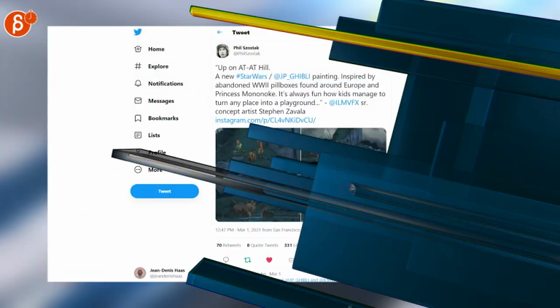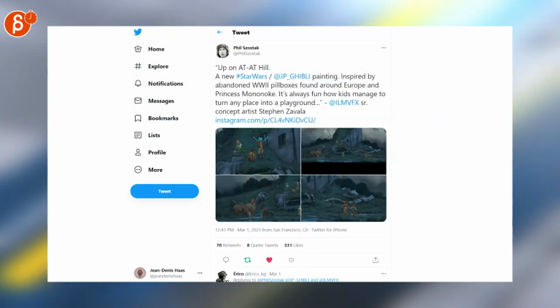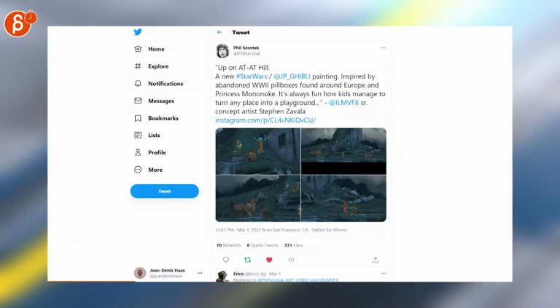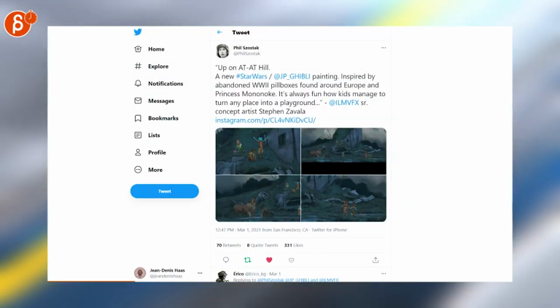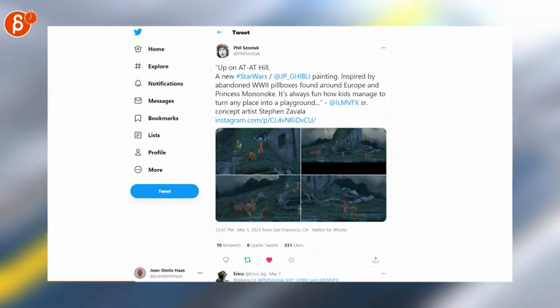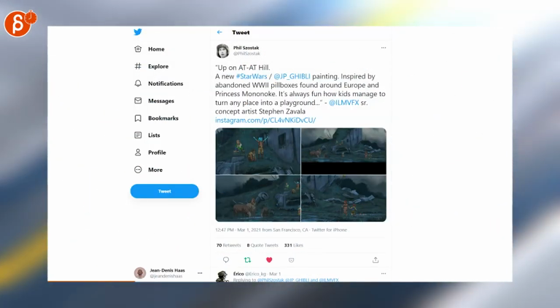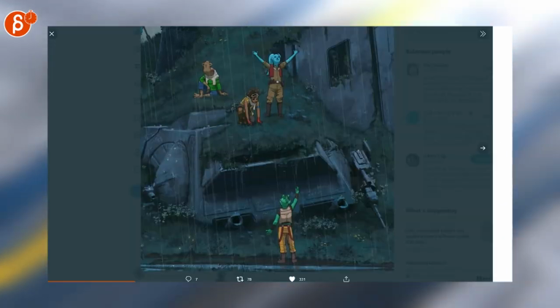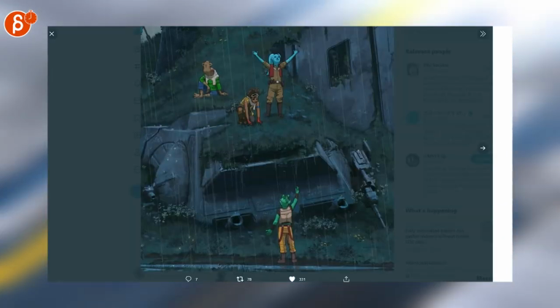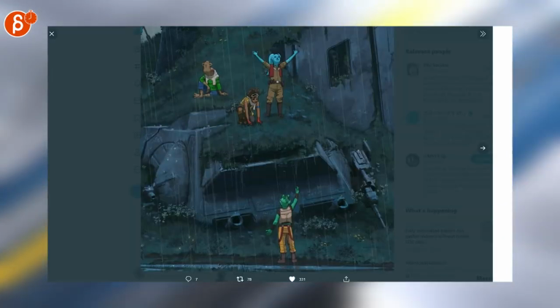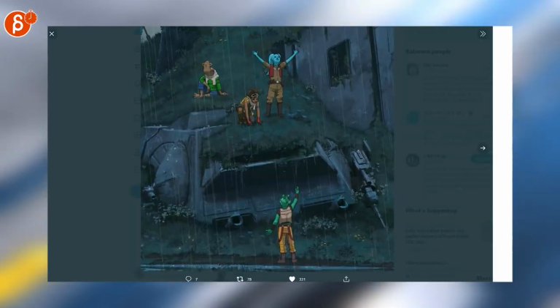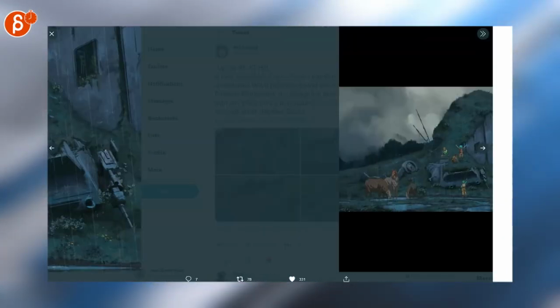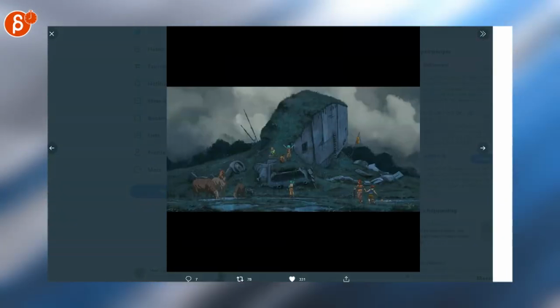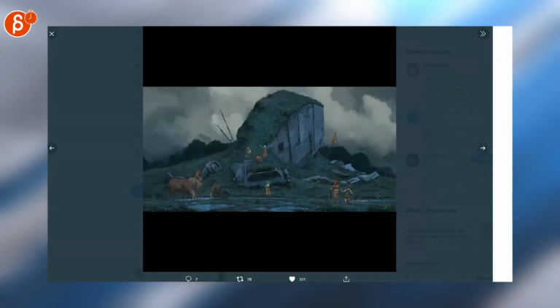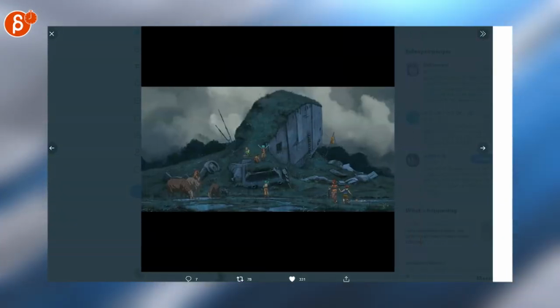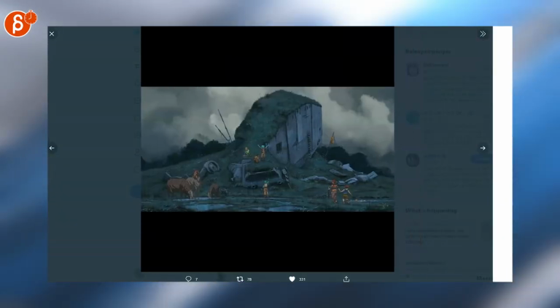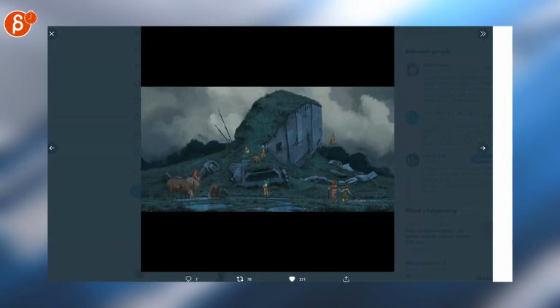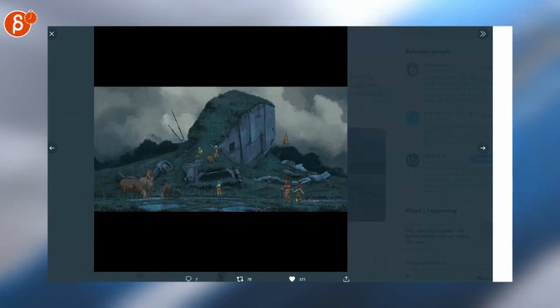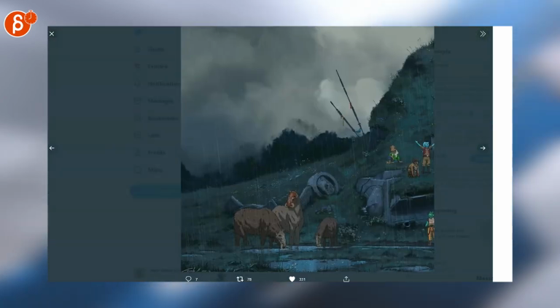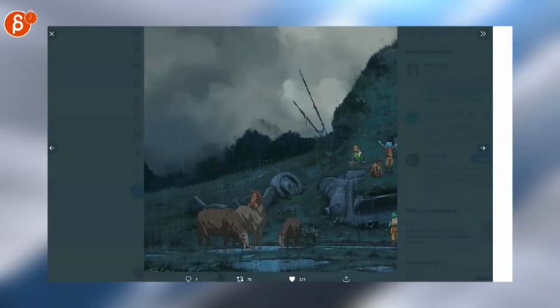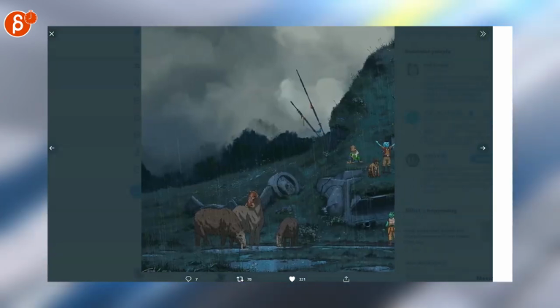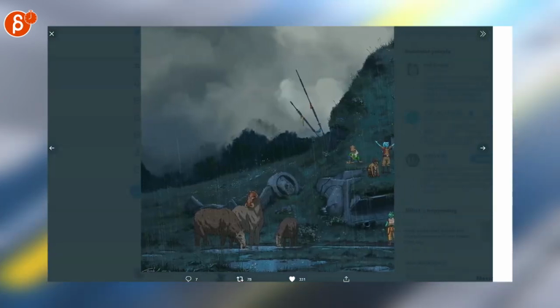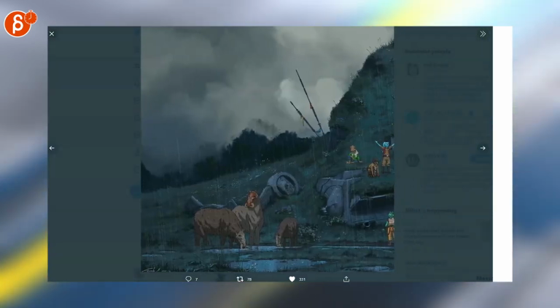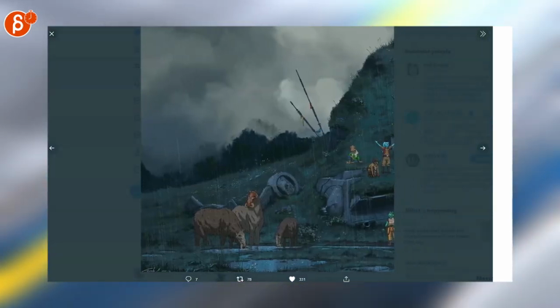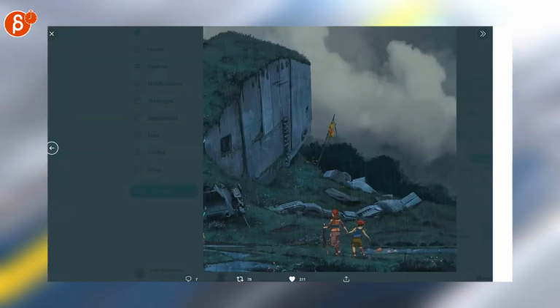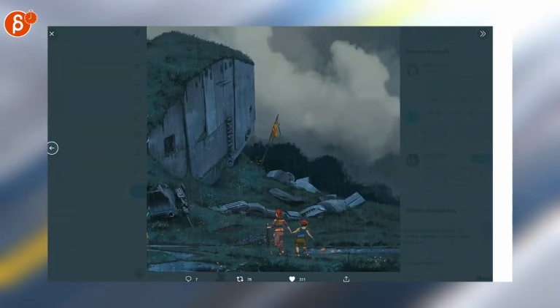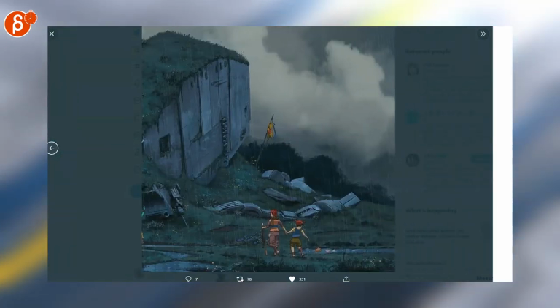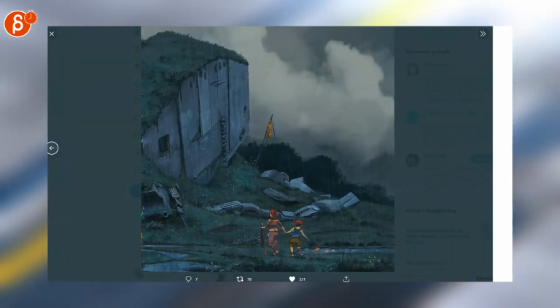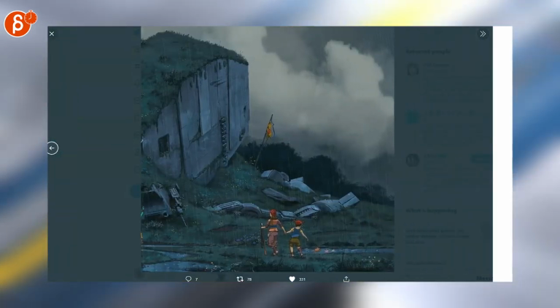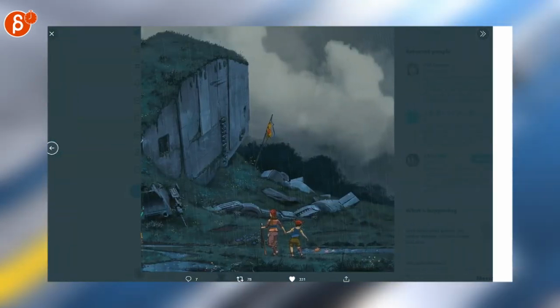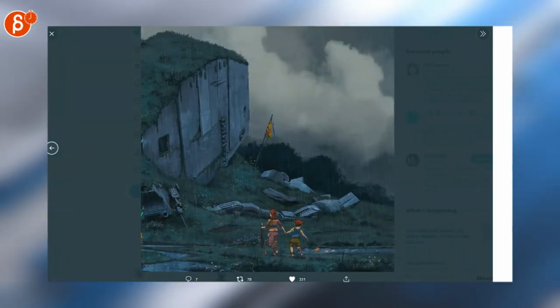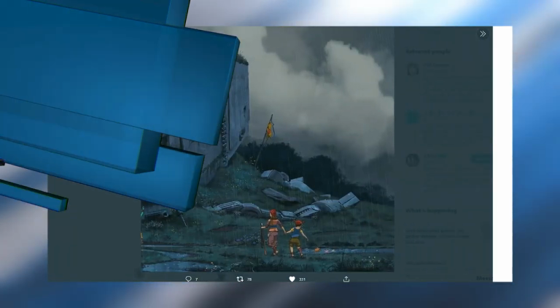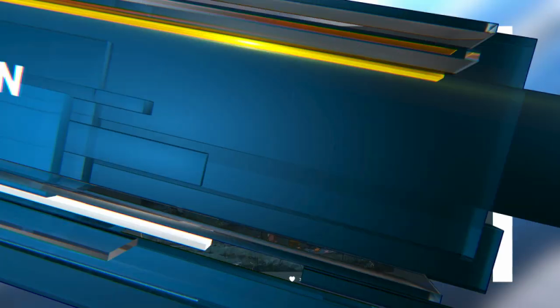This is Star Wars meets Ghibli. Look at that — super nice. I love this. I would love to see something with exactly these designs.